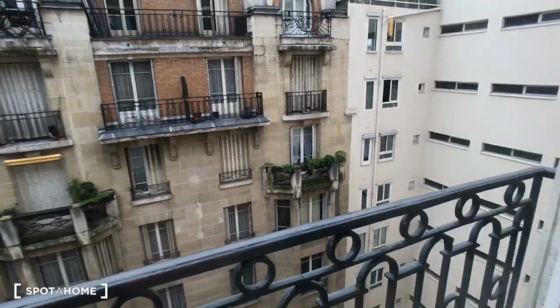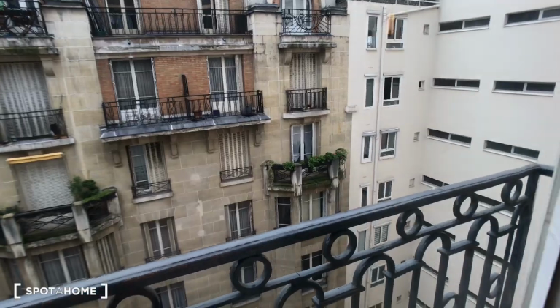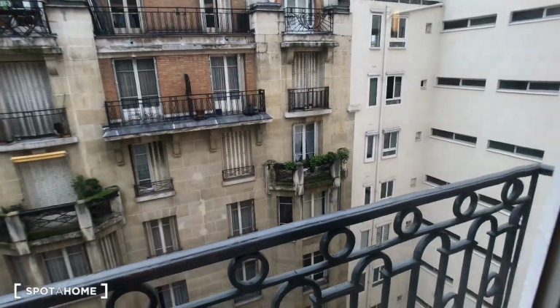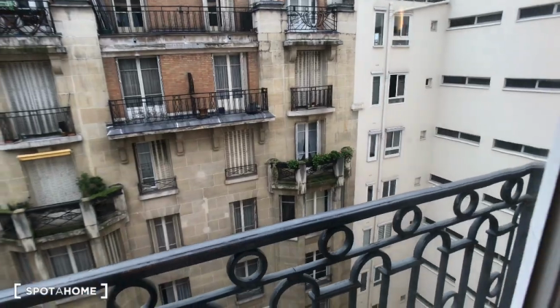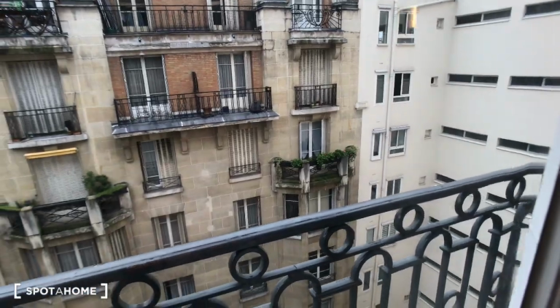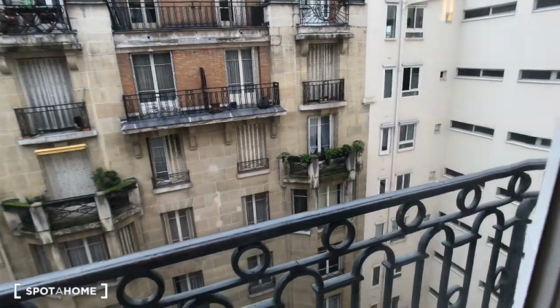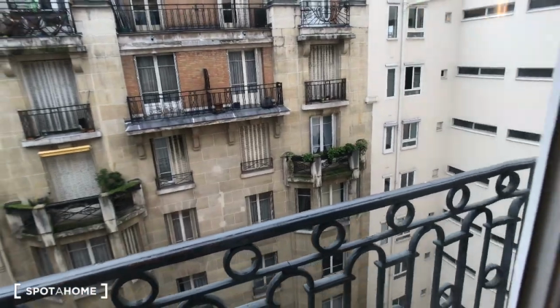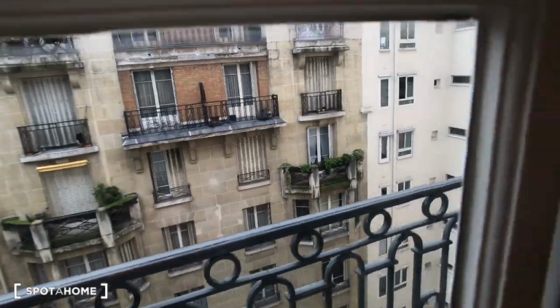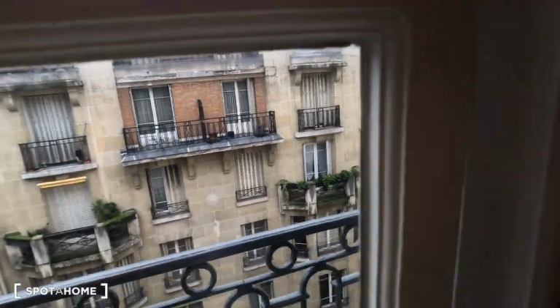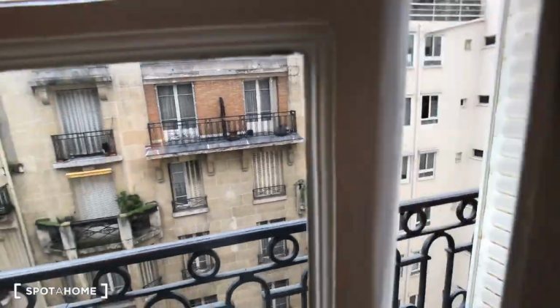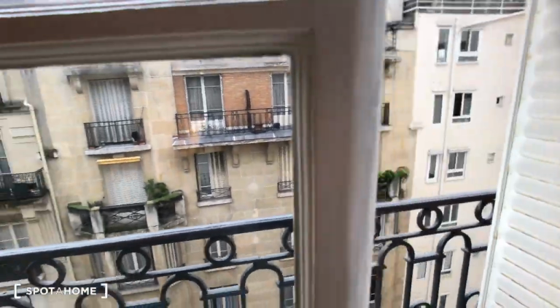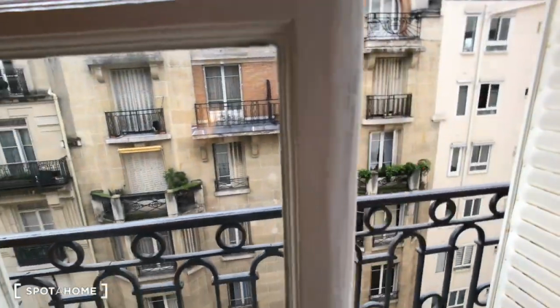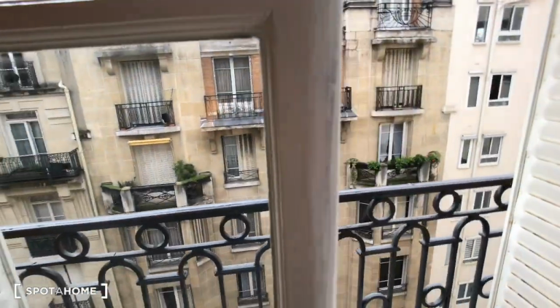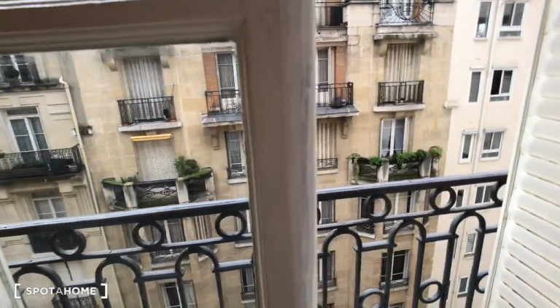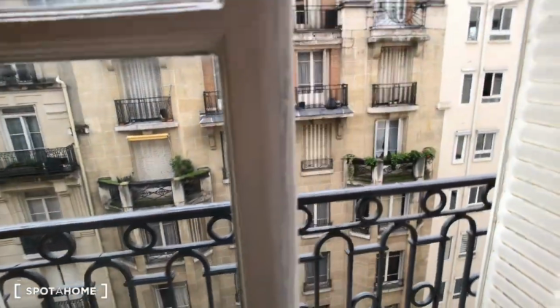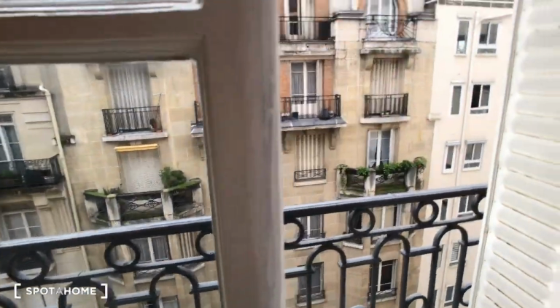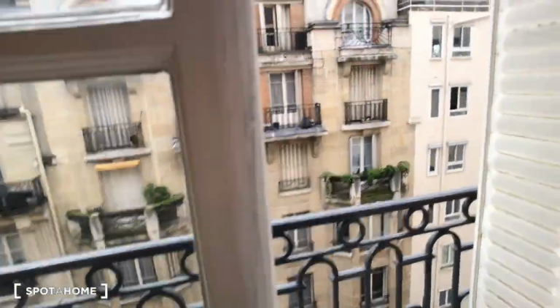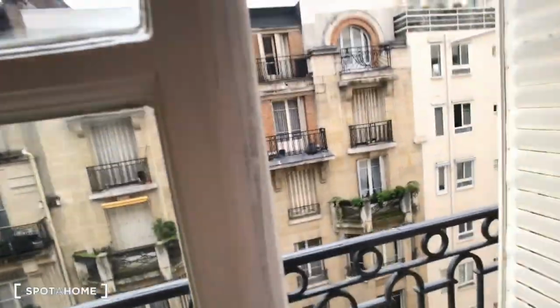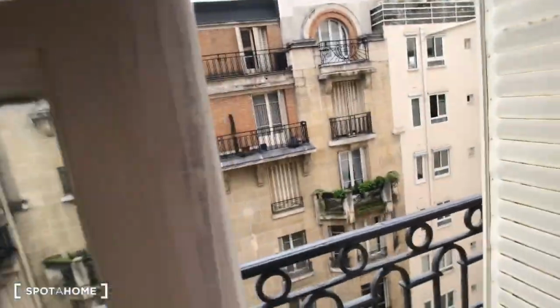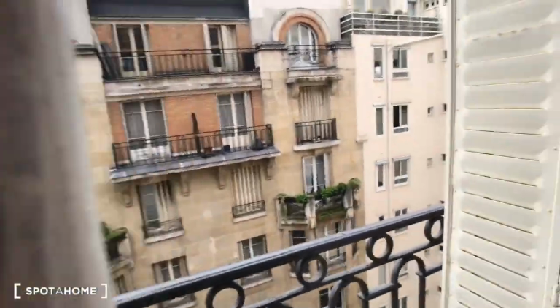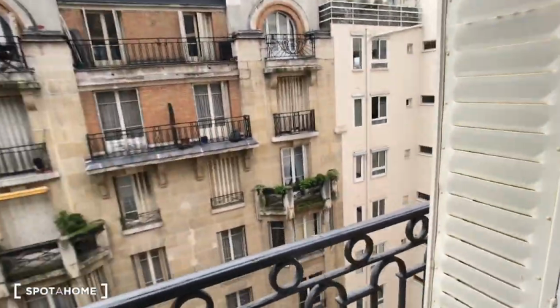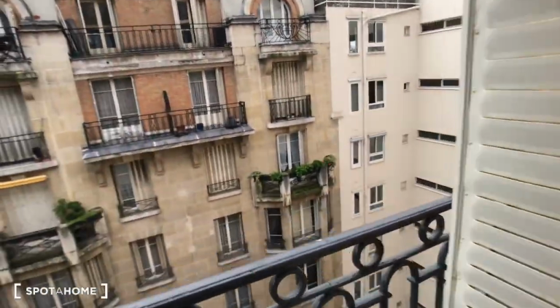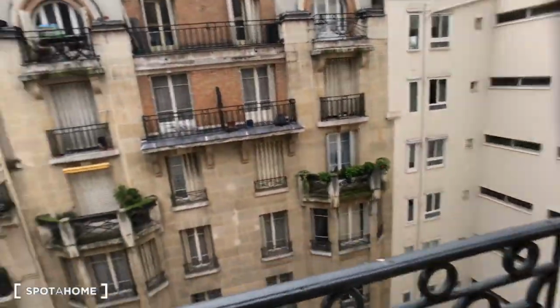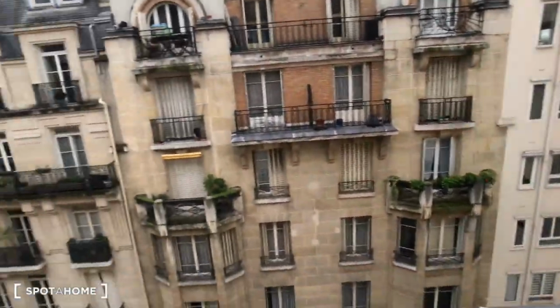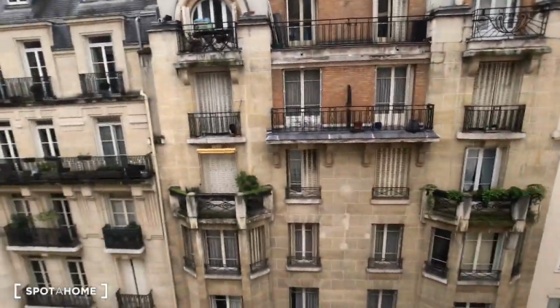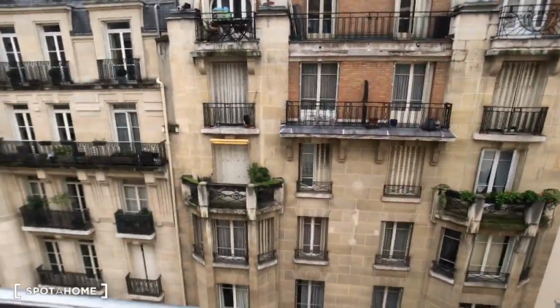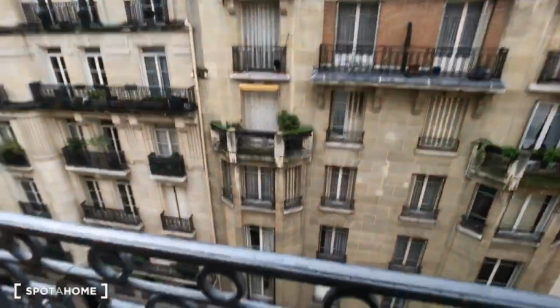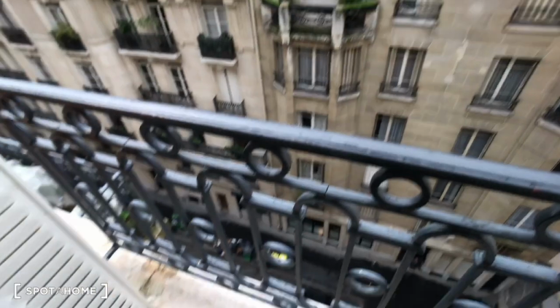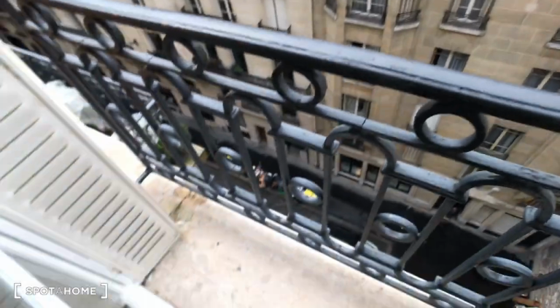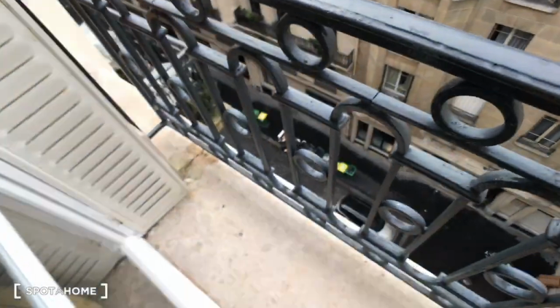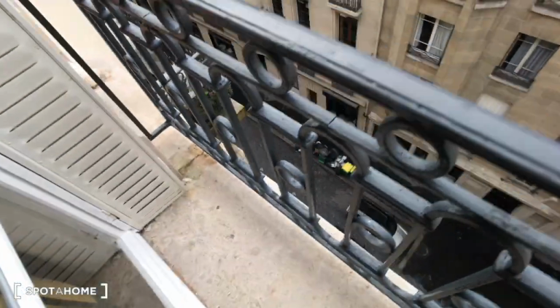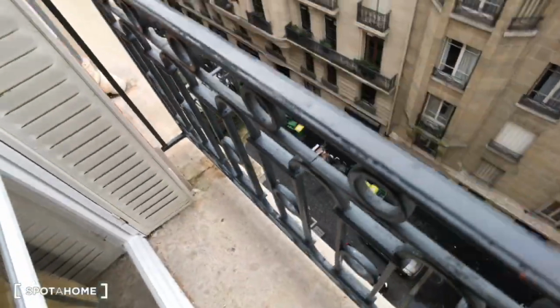We are at the 6th floor, and that's a little view — there's a little balcony.